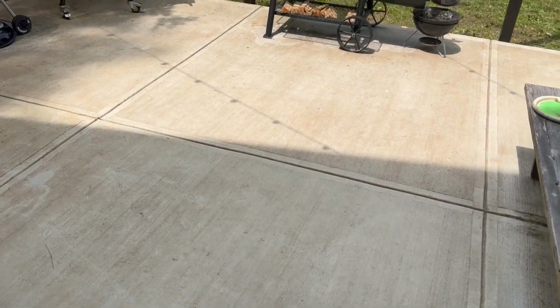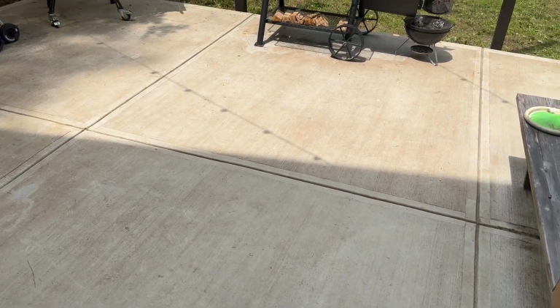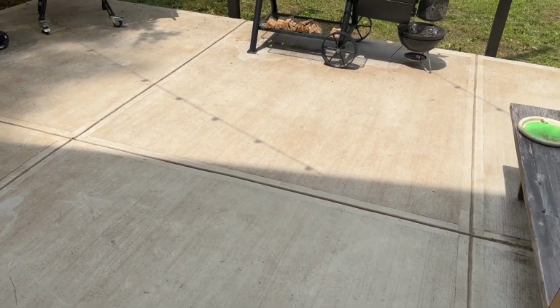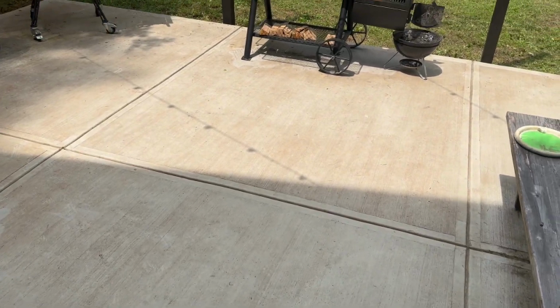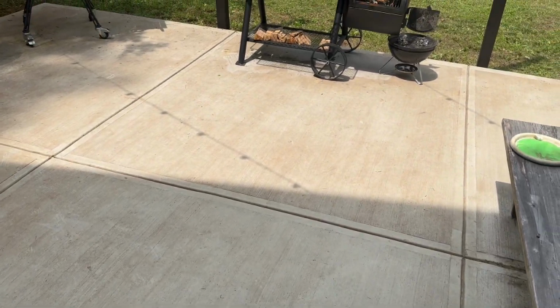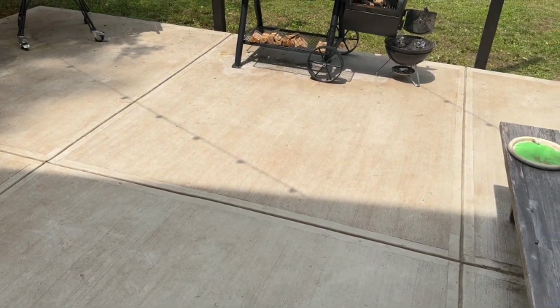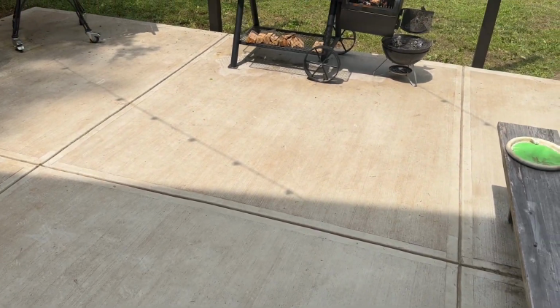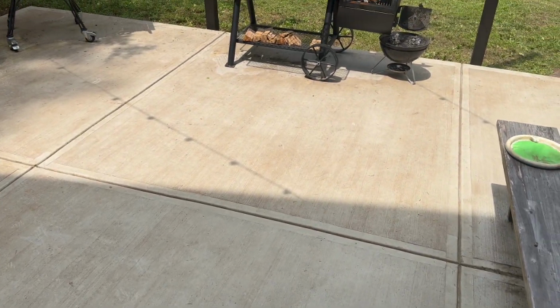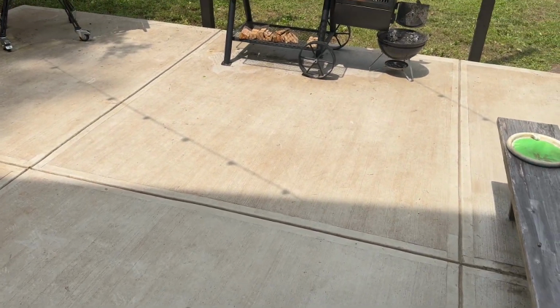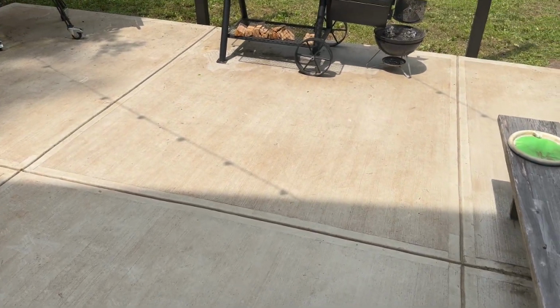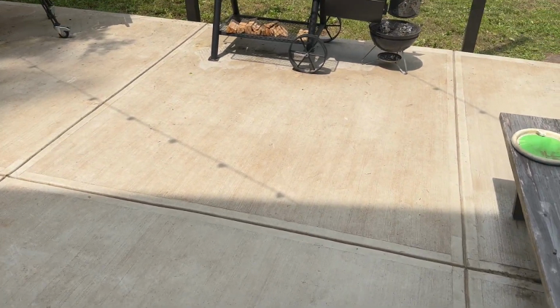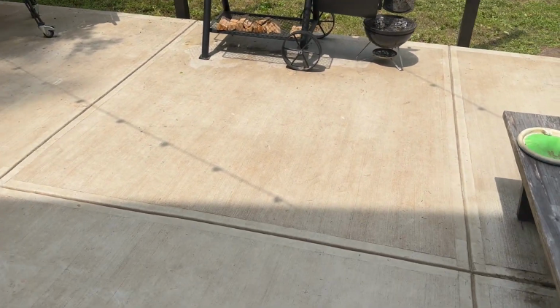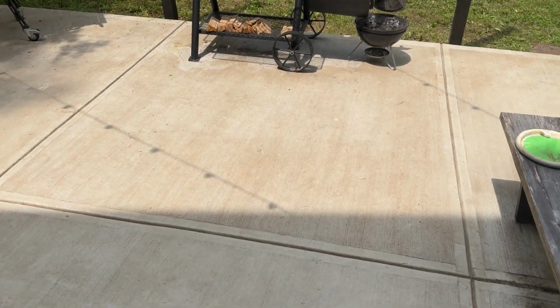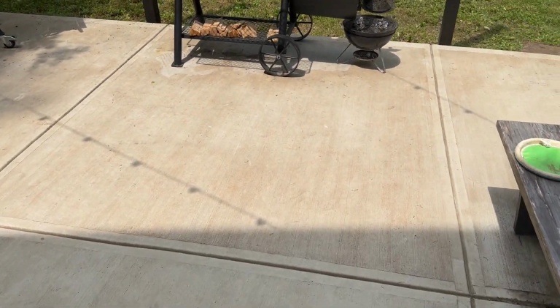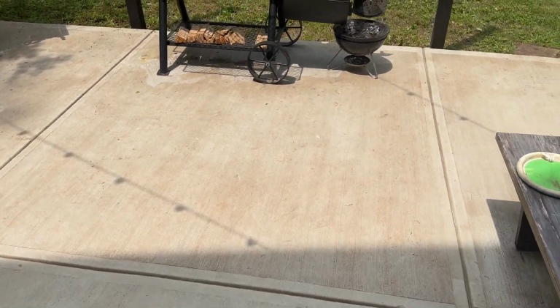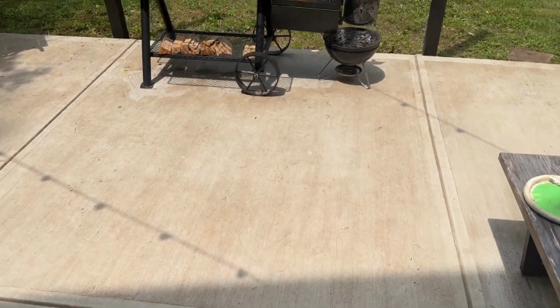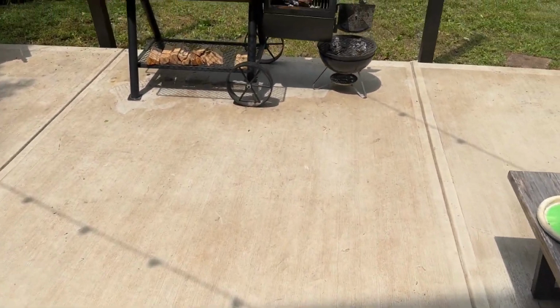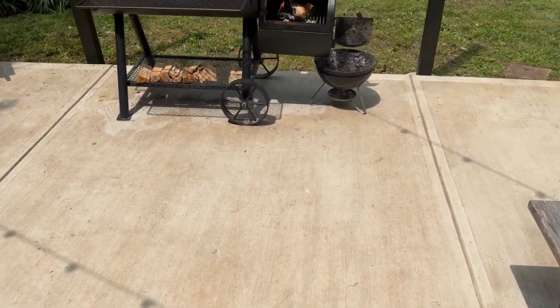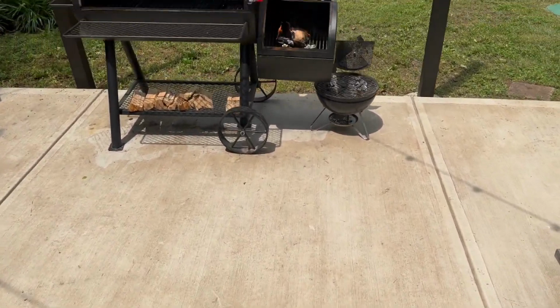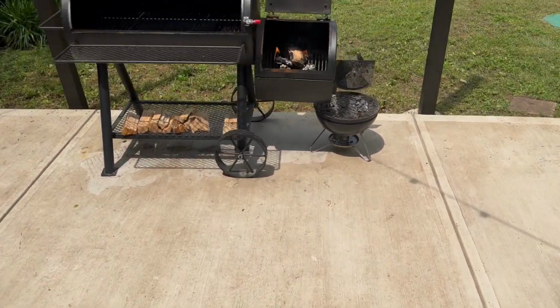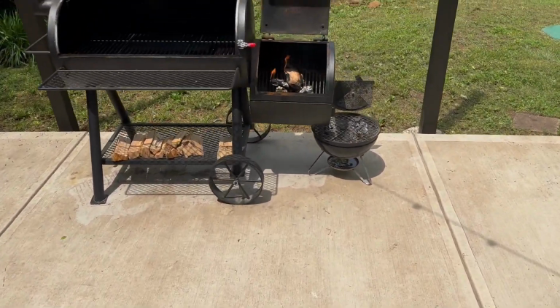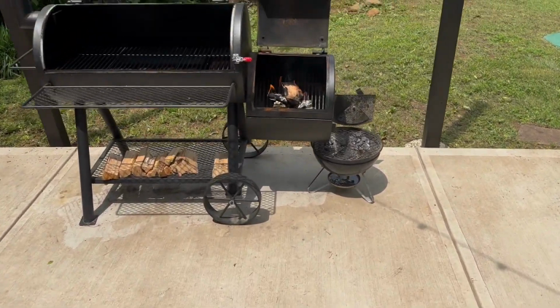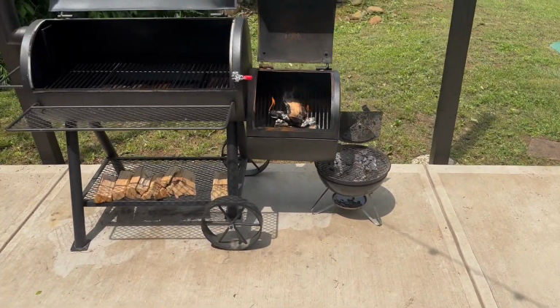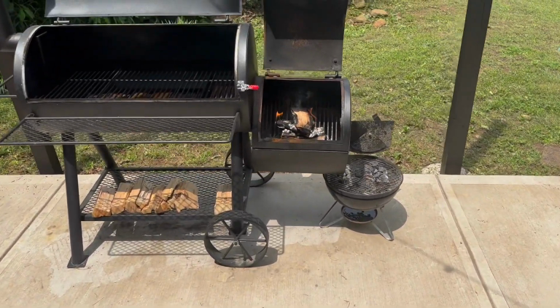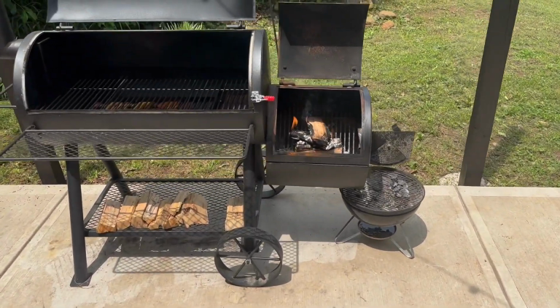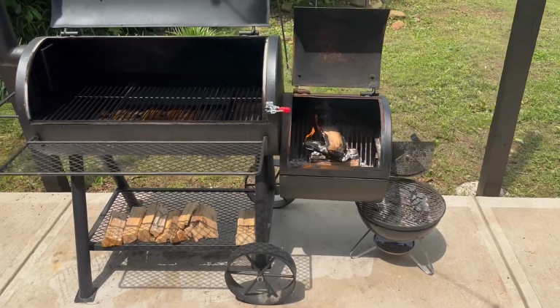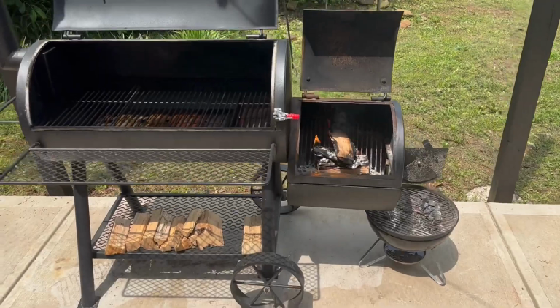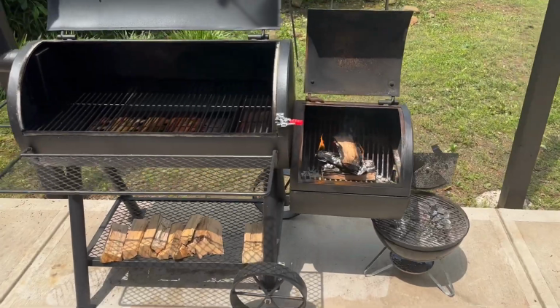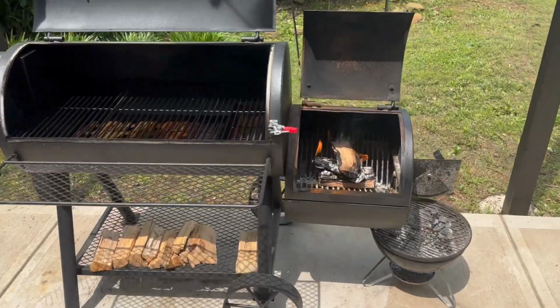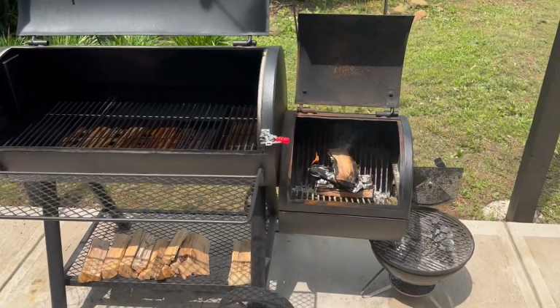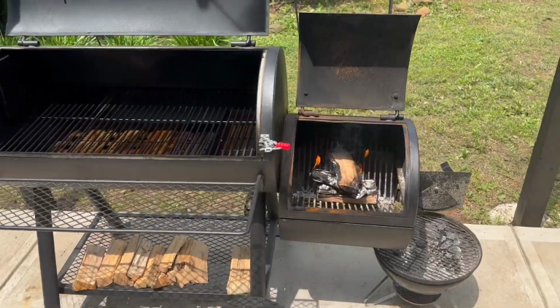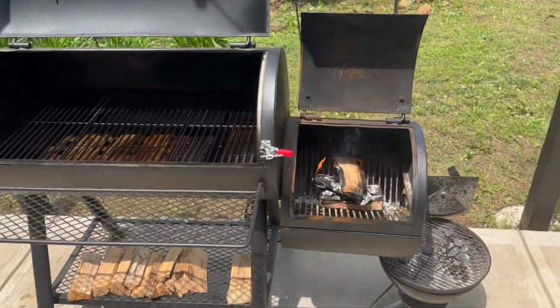It's Memorial Day weekend and the smoker's going for some ribs.